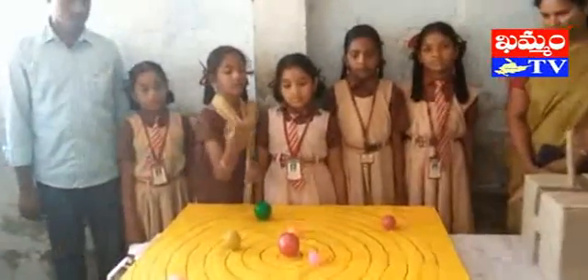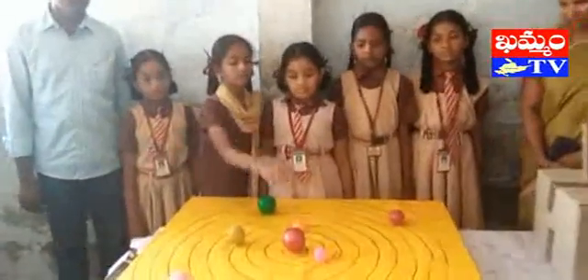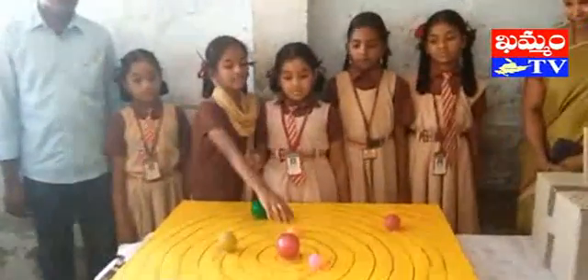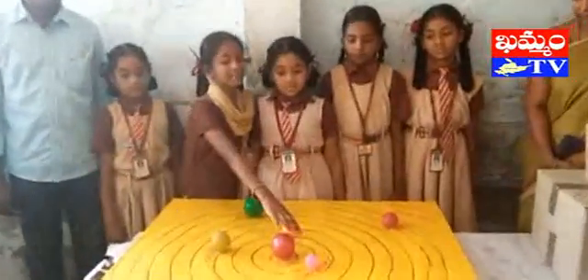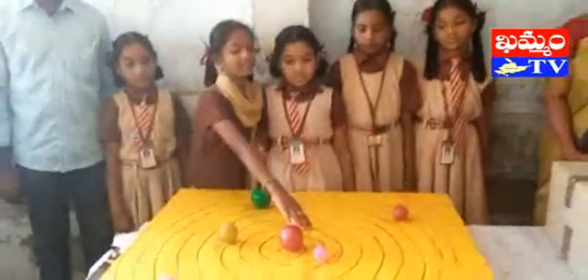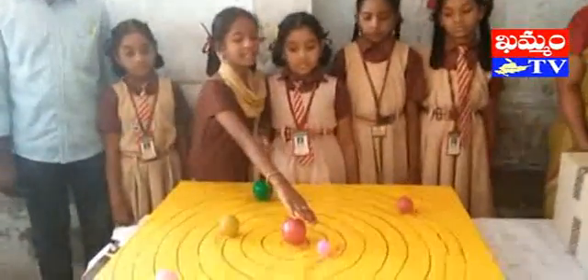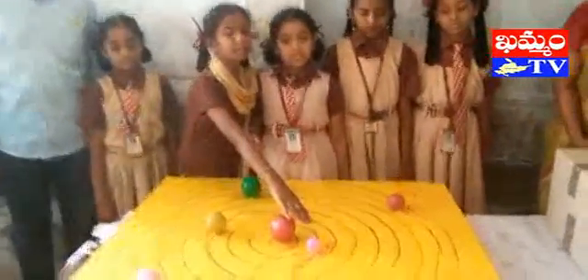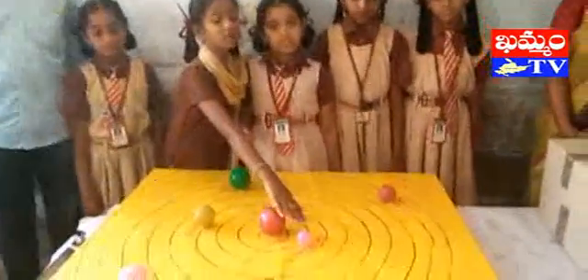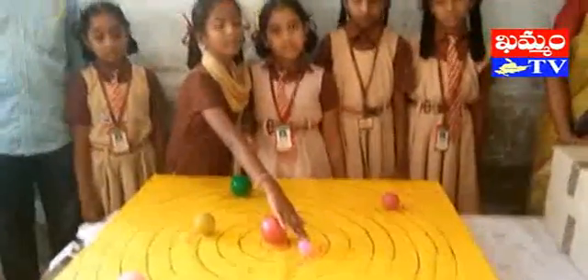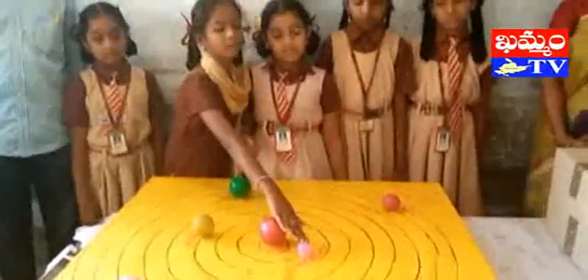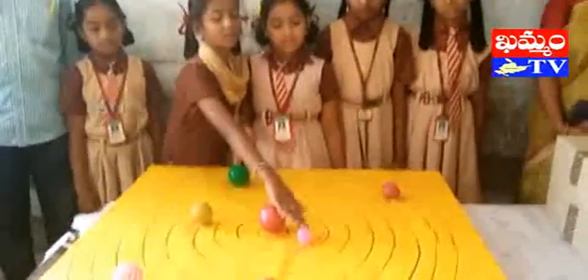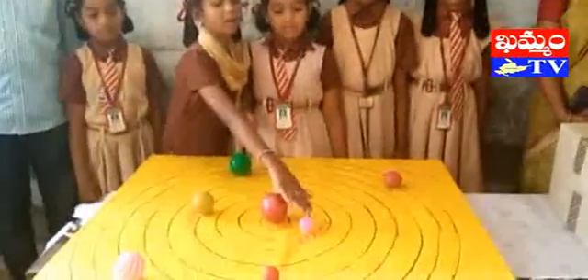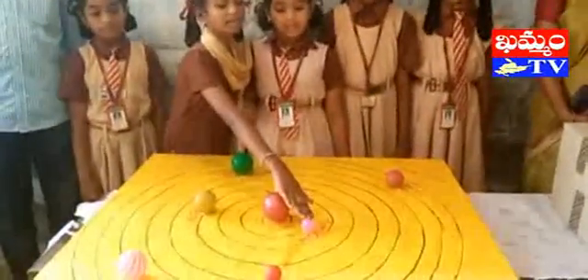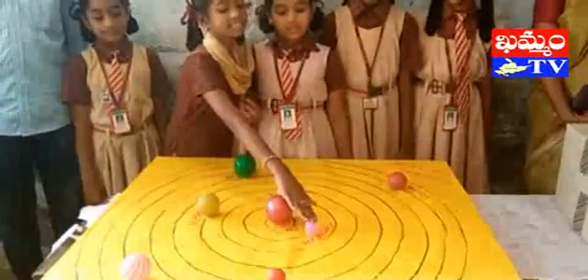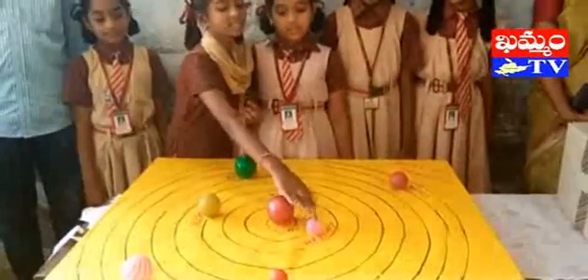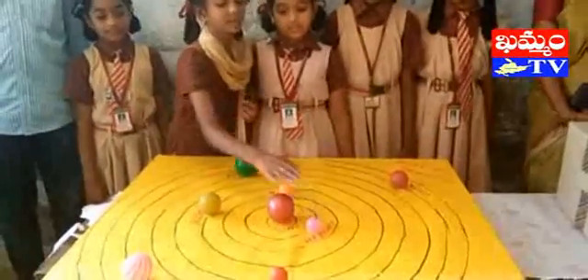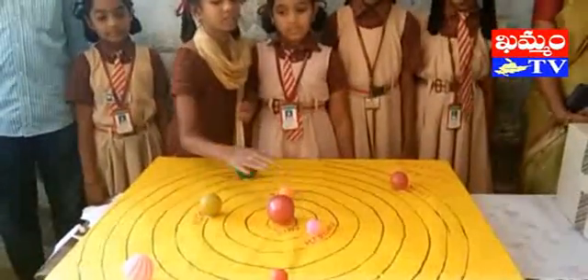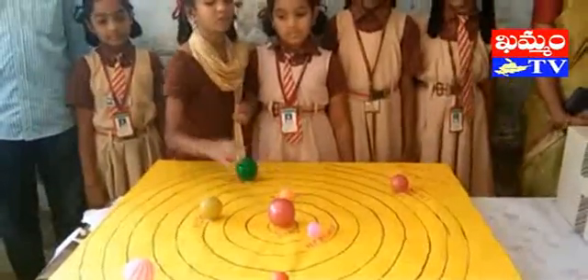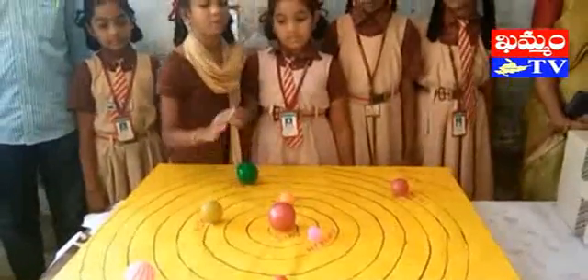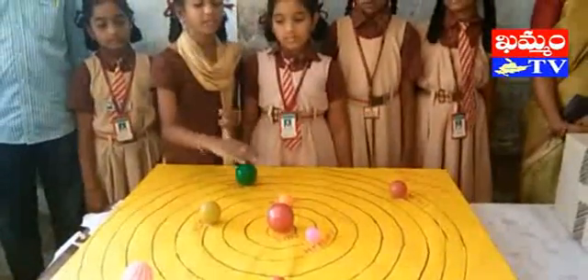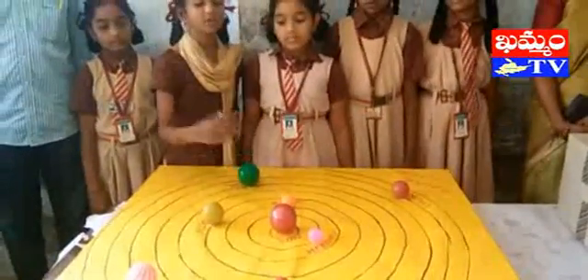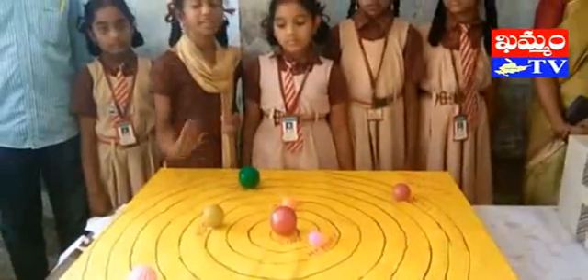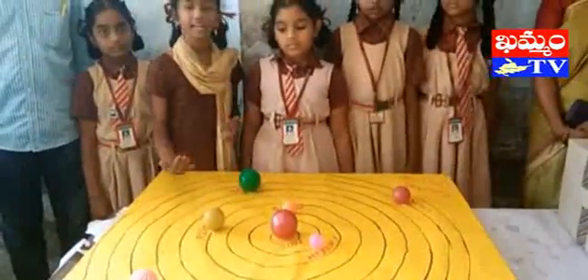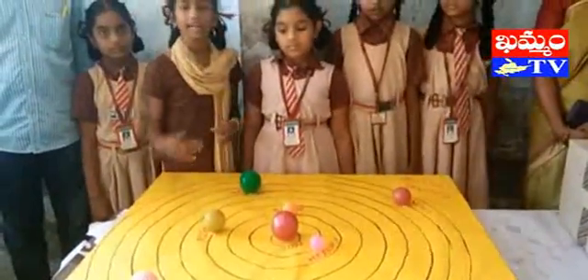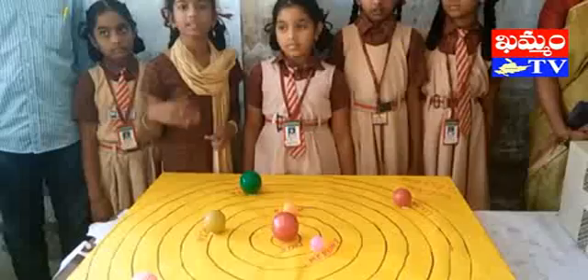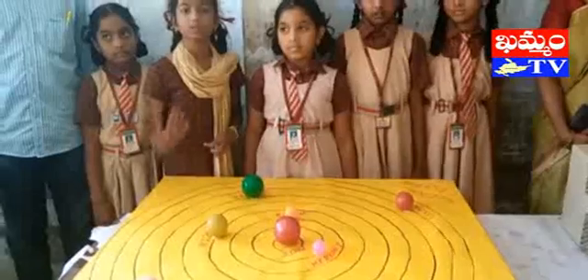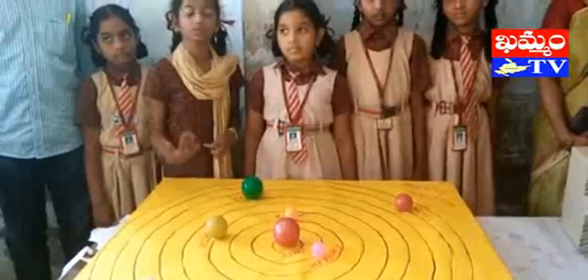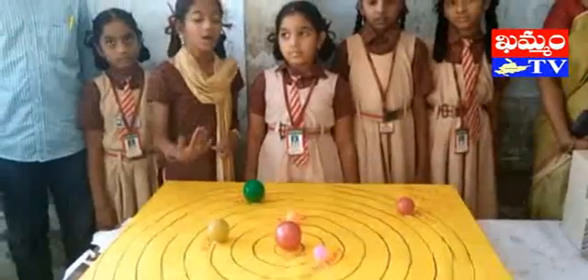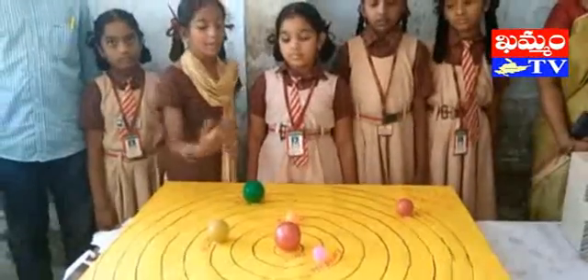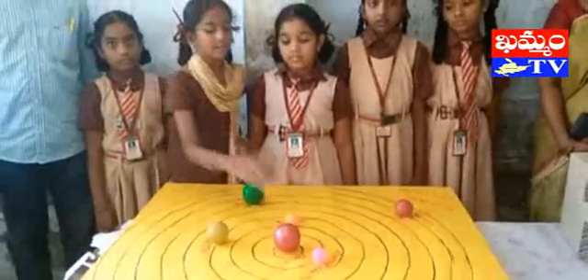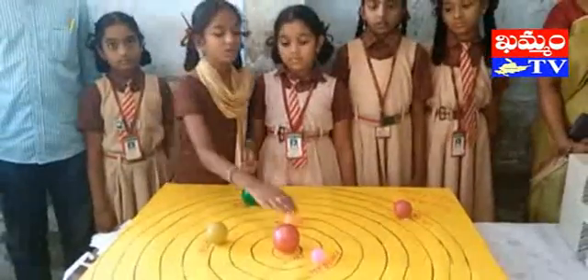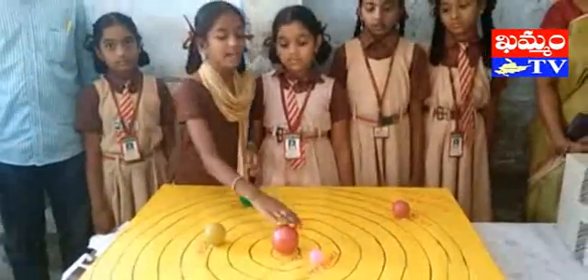First I will tell you about Mercury. This is Mercury. Mercury's Indian name is Buddha.